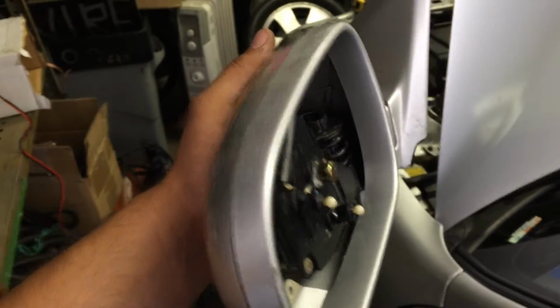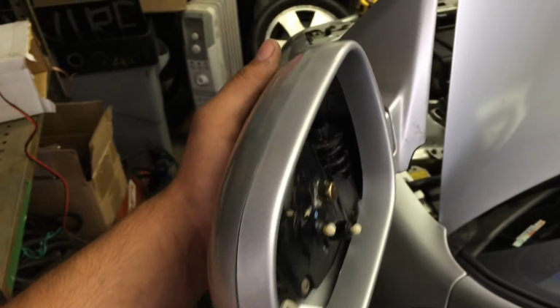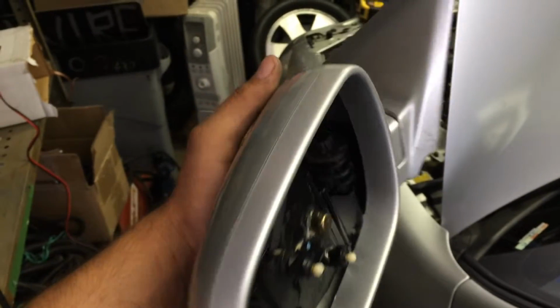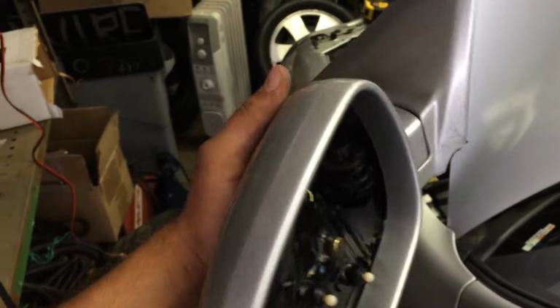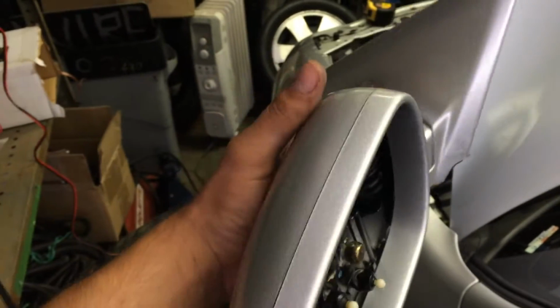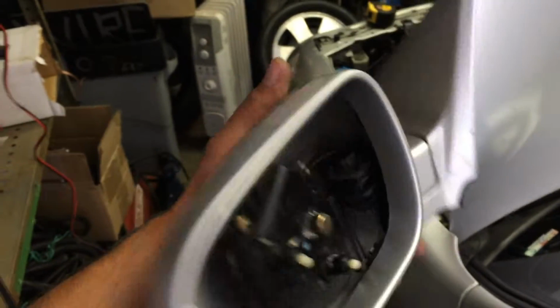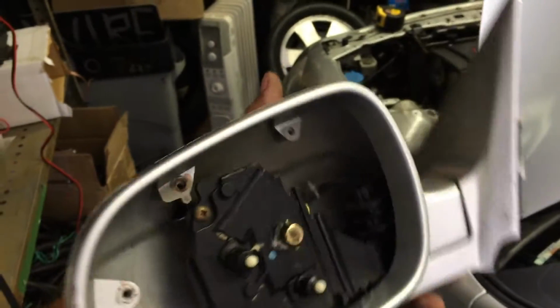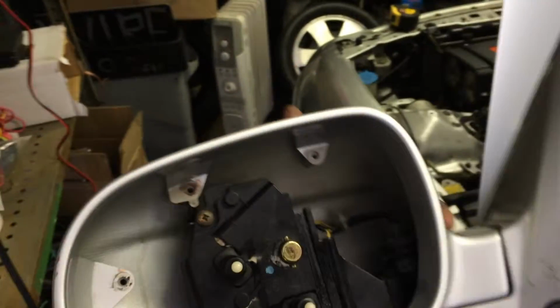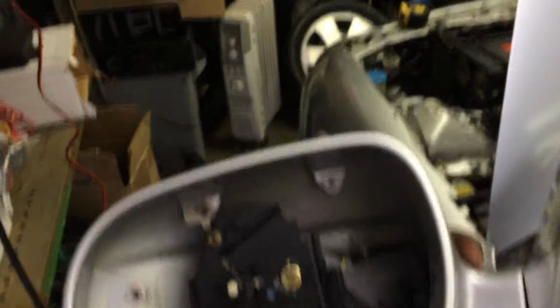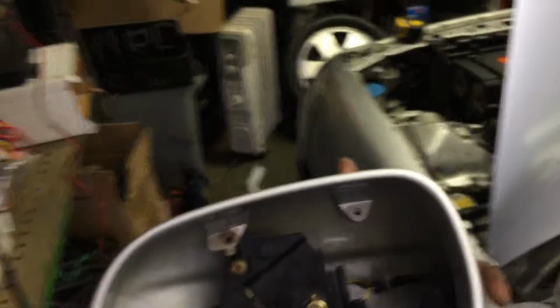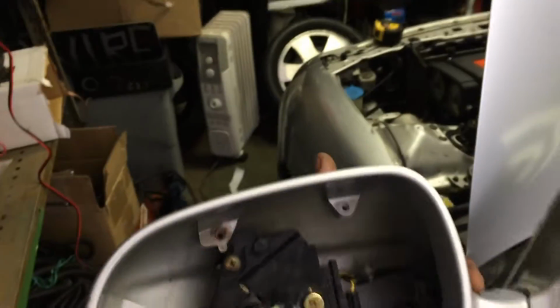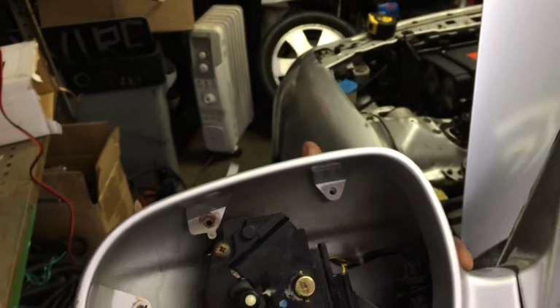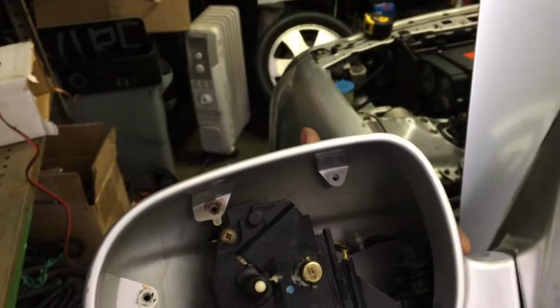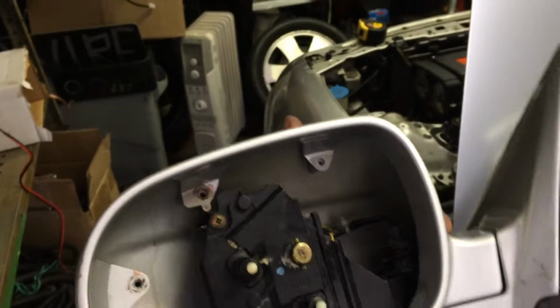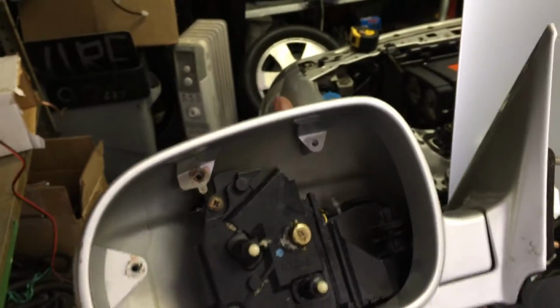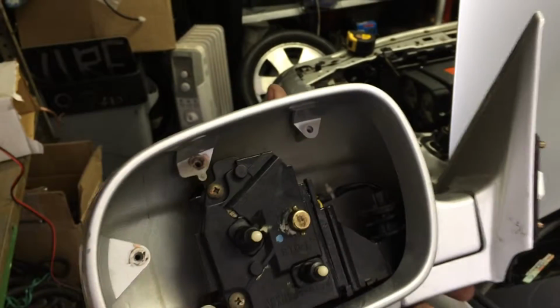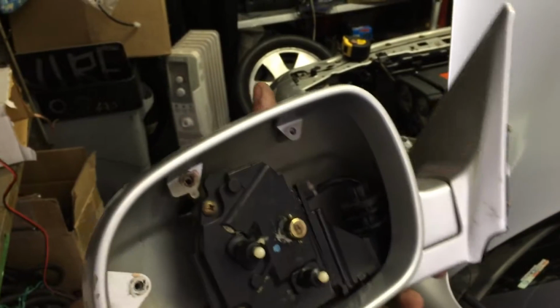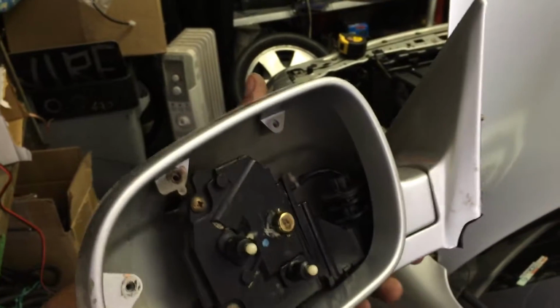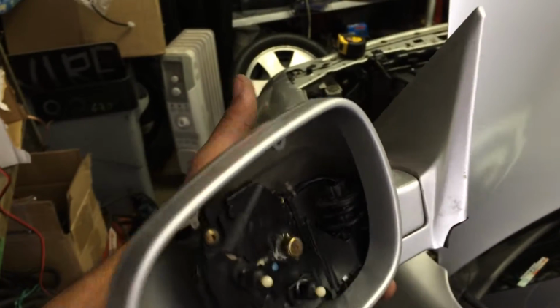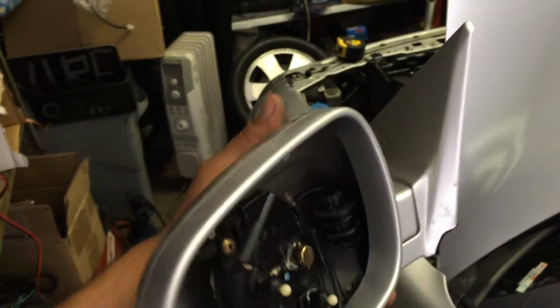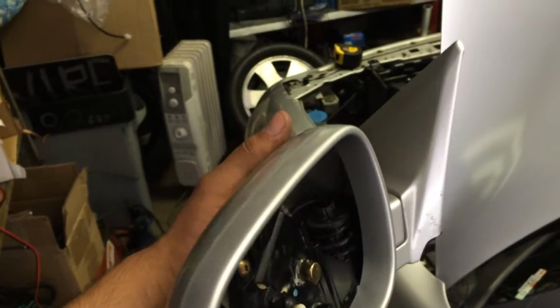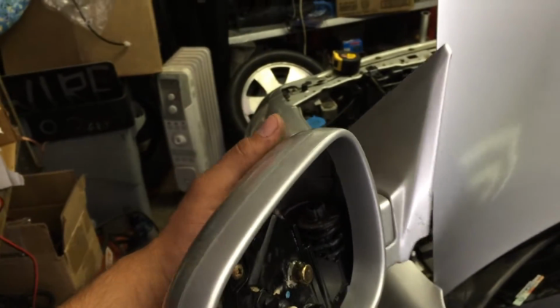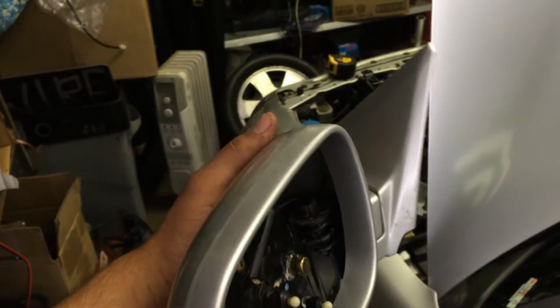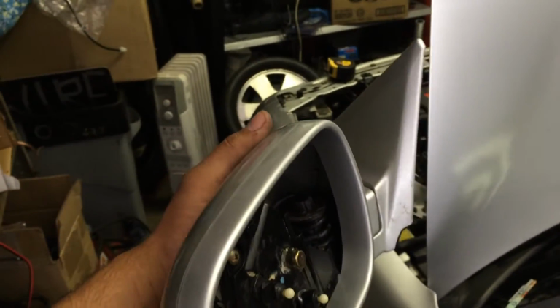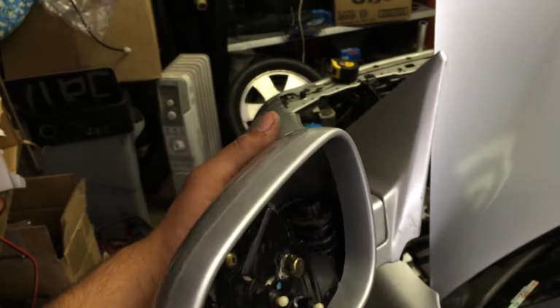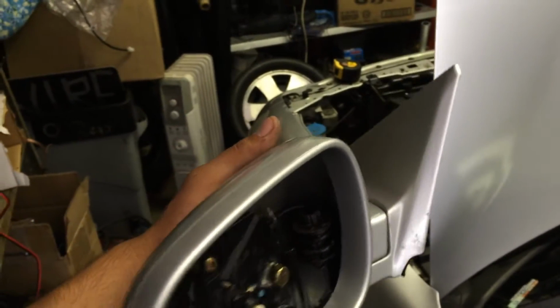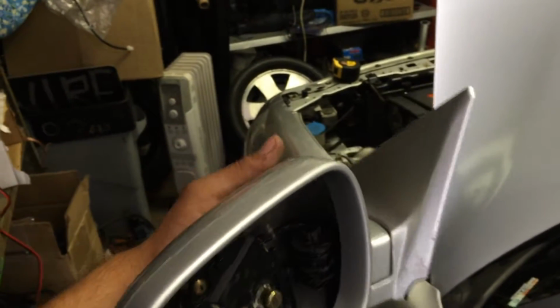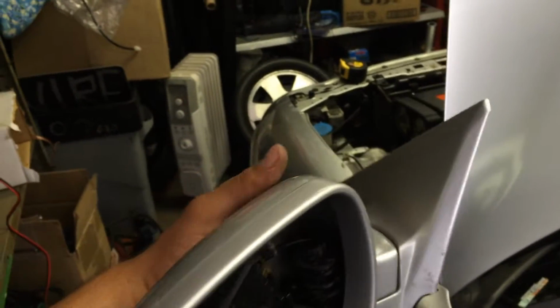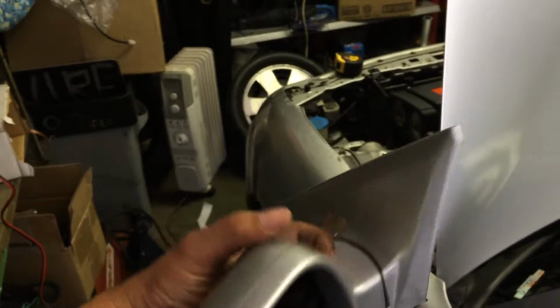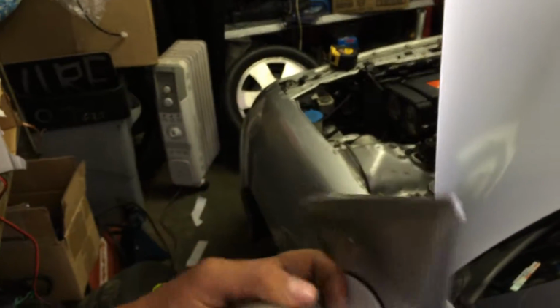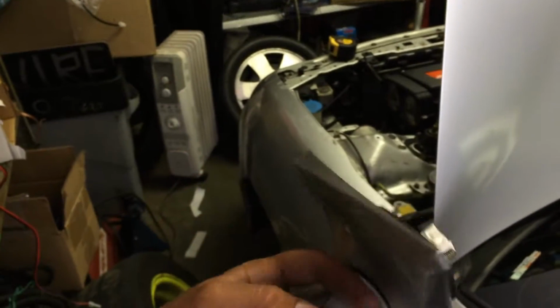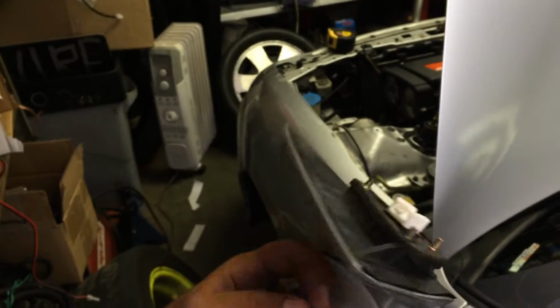Mirror's nice and tight now — quick and easy fix. Now I can at least look in my mirror without it flopping all over the place.